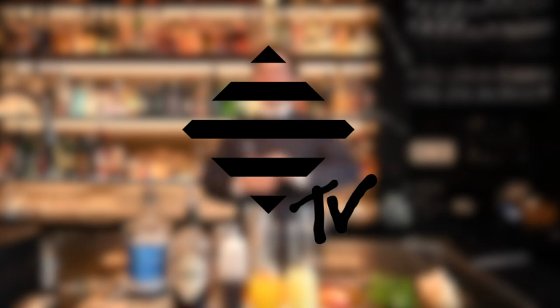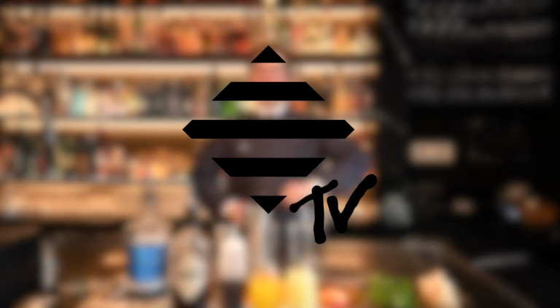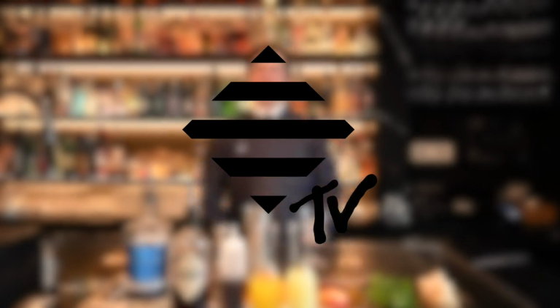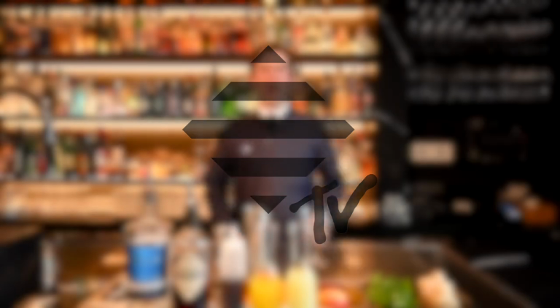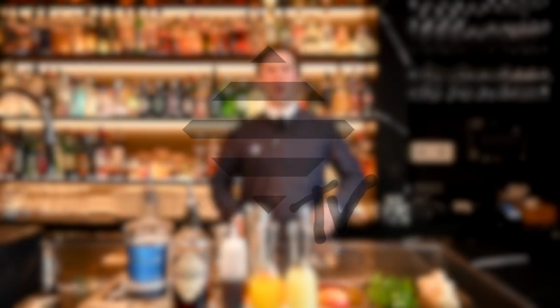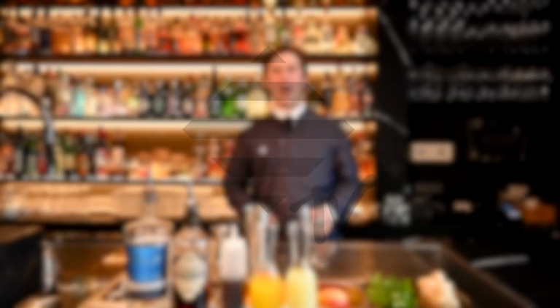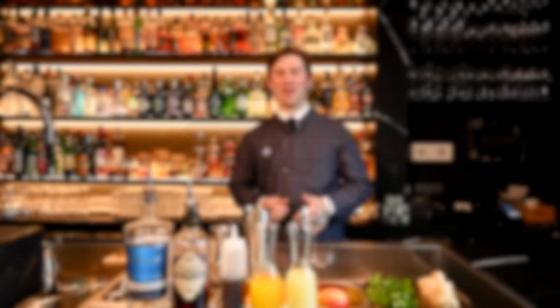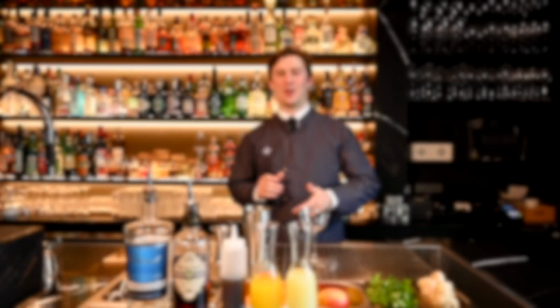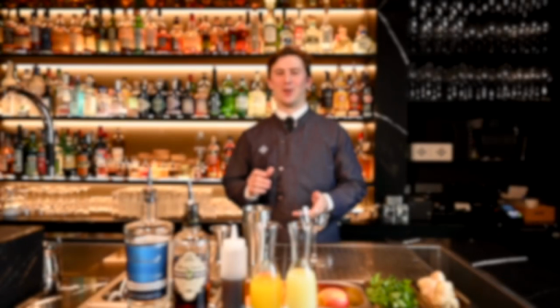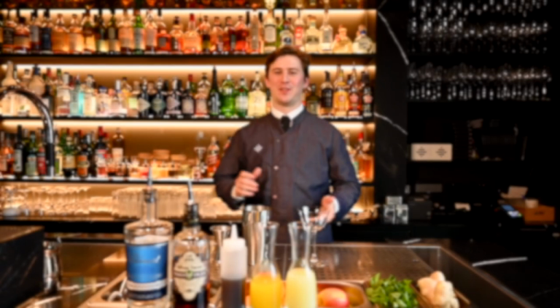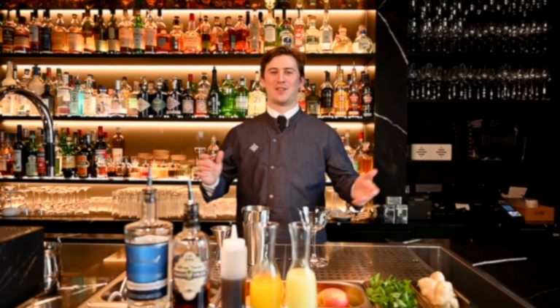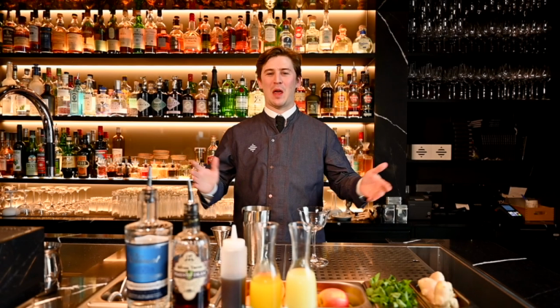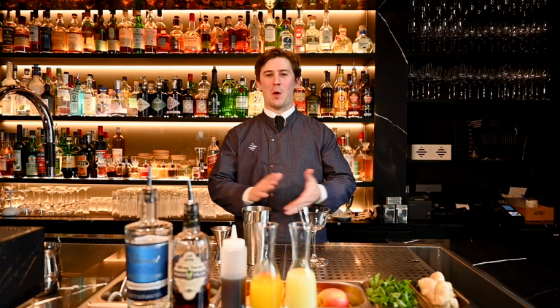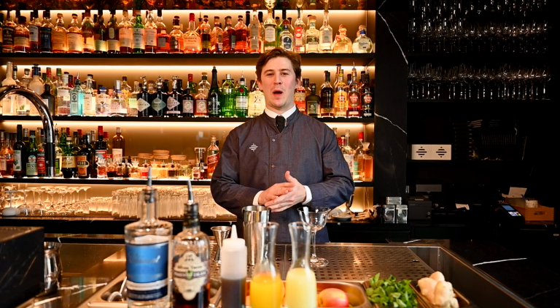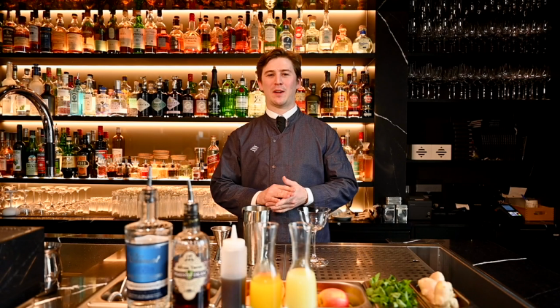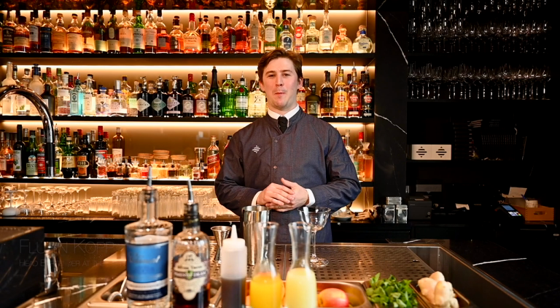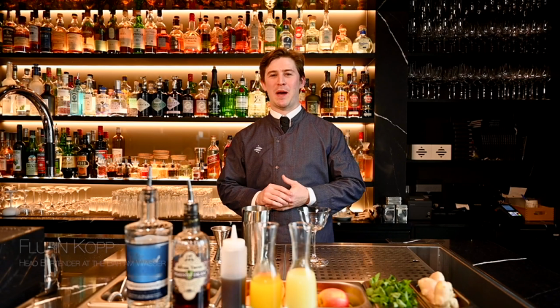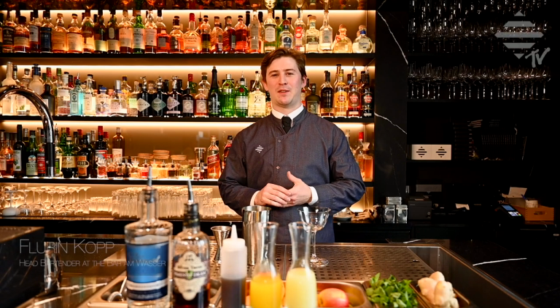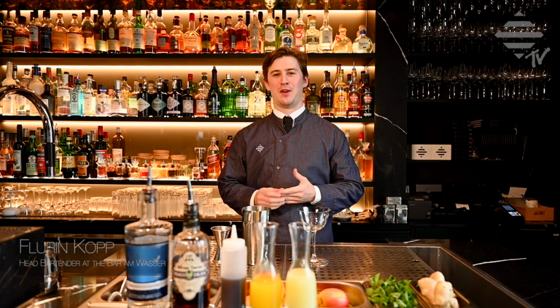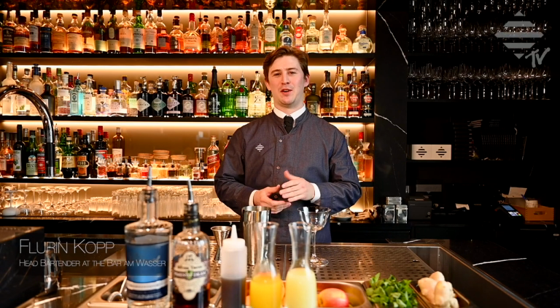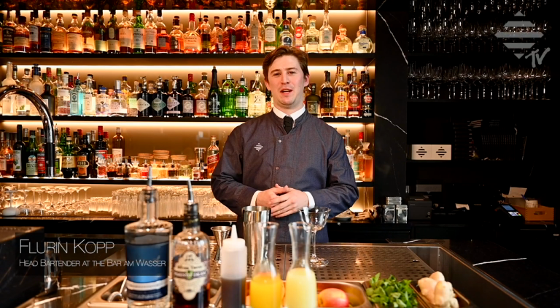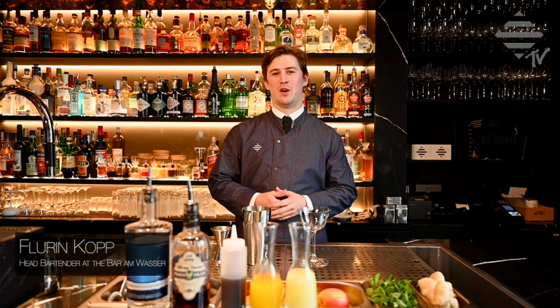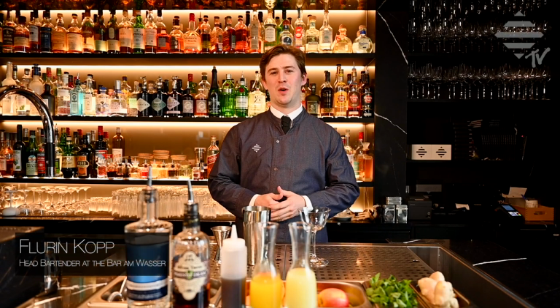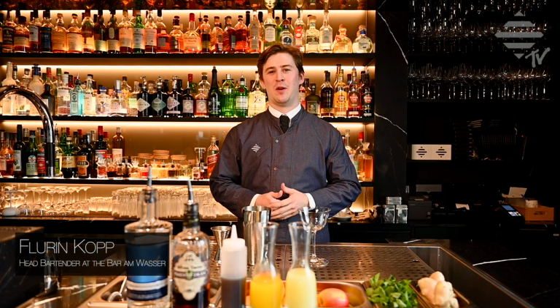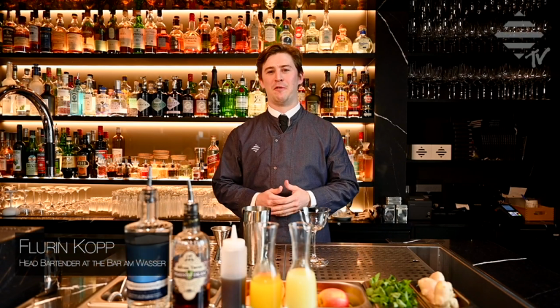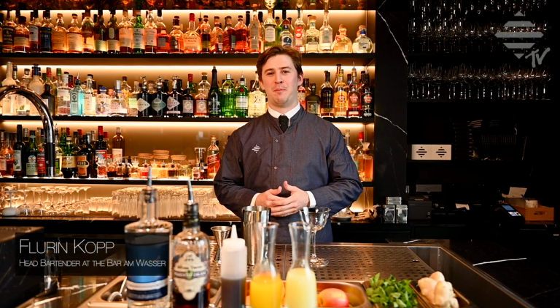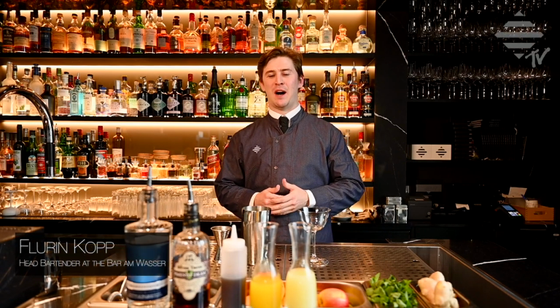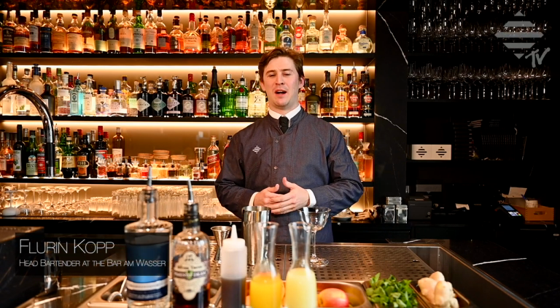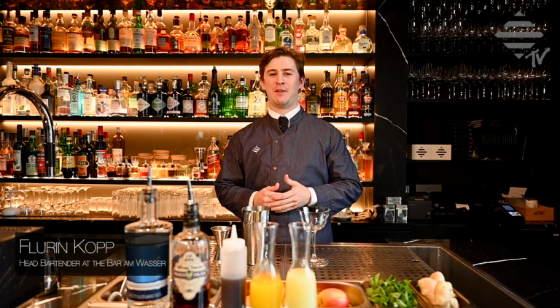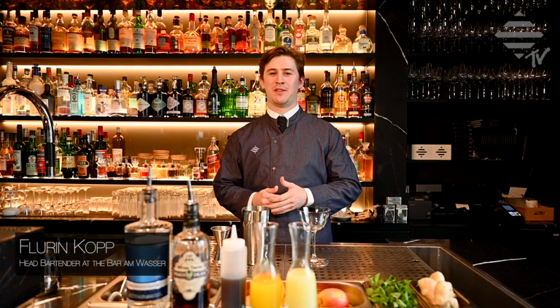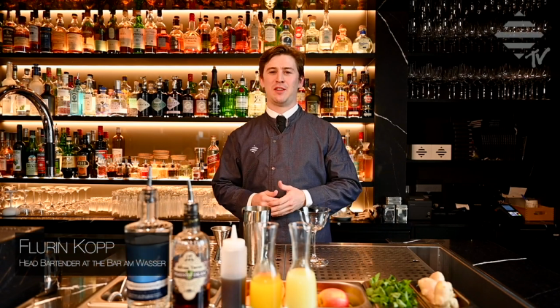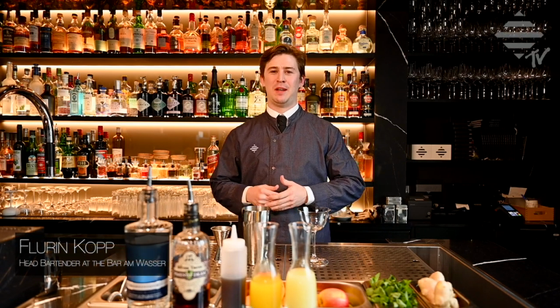Hola amigos! Welcome back to another video of Bar Ambassador TV.